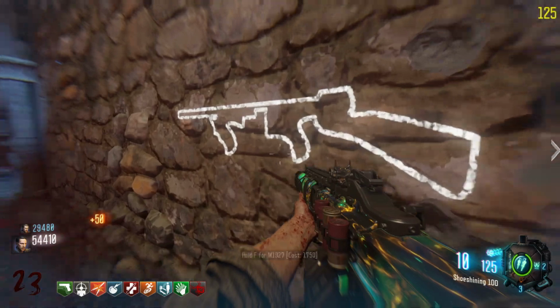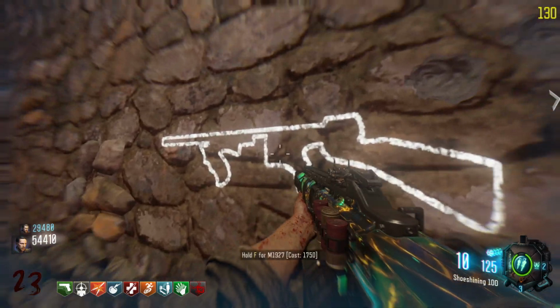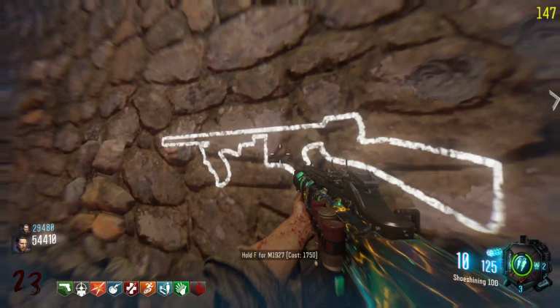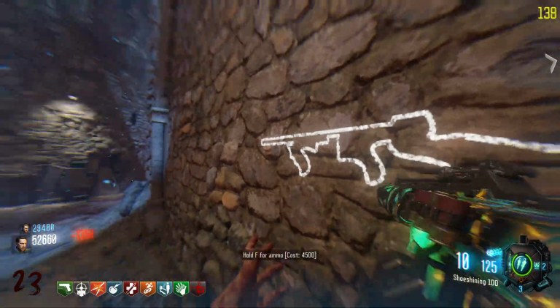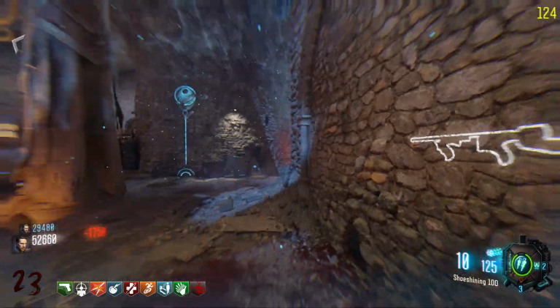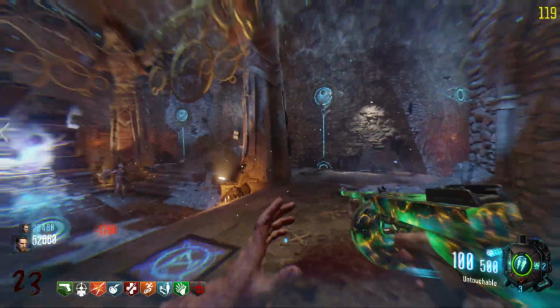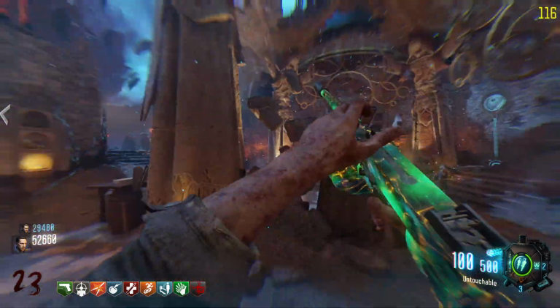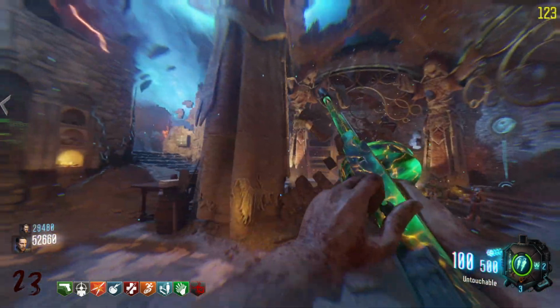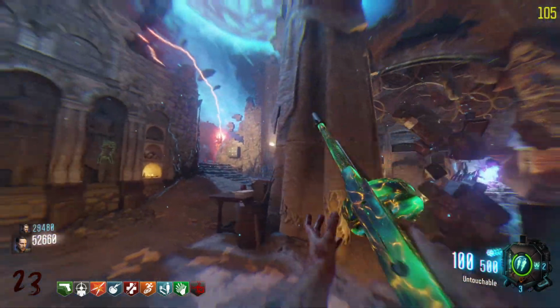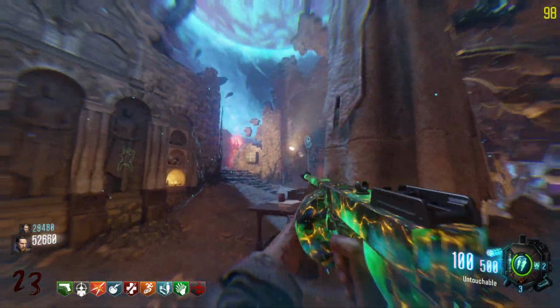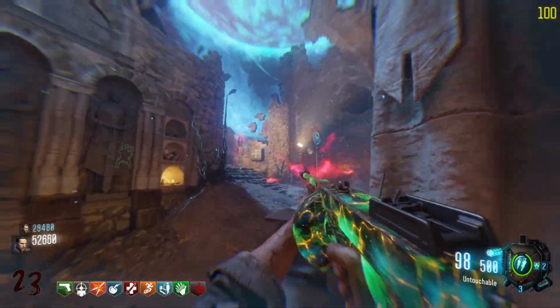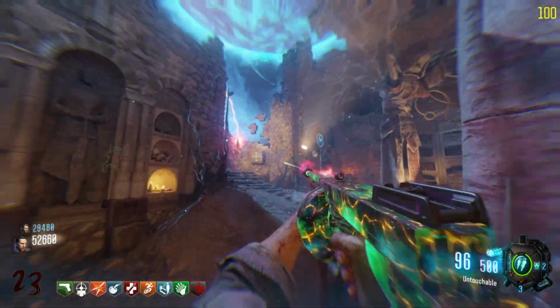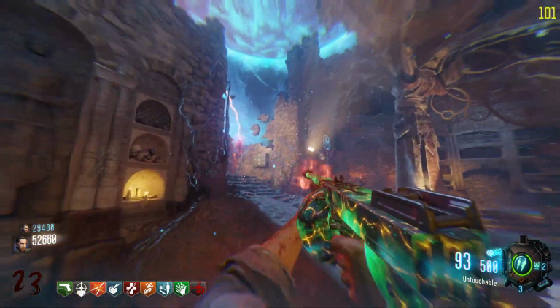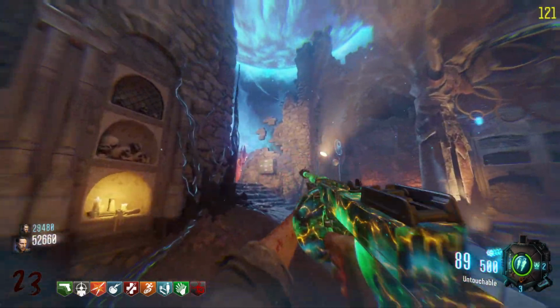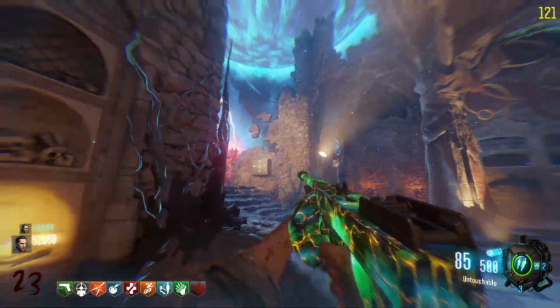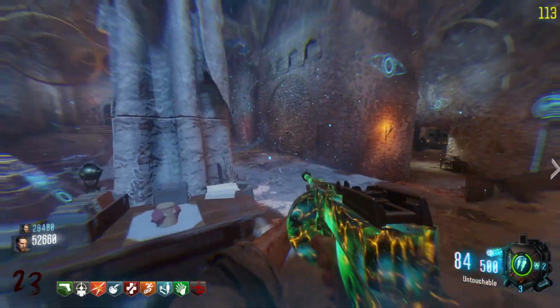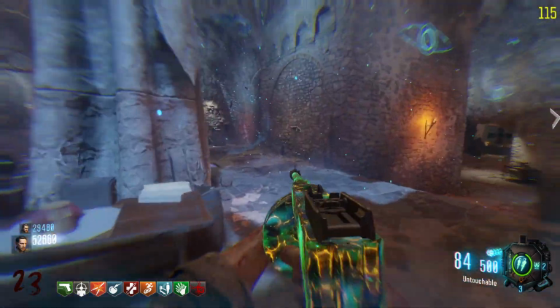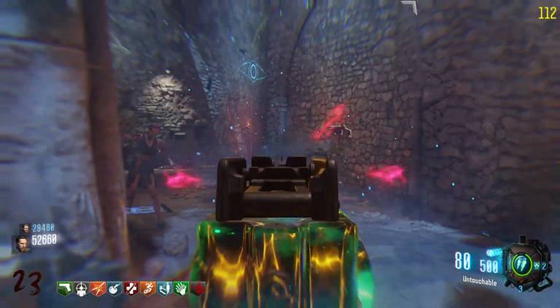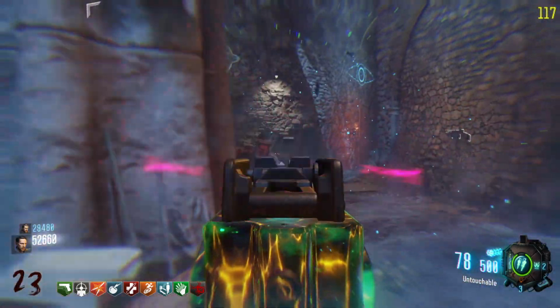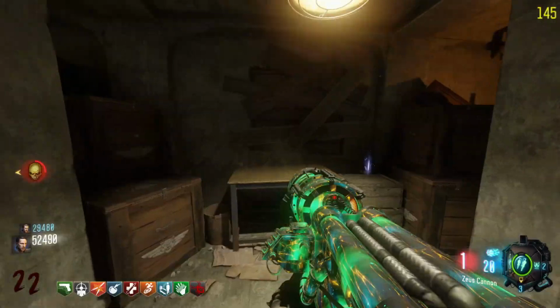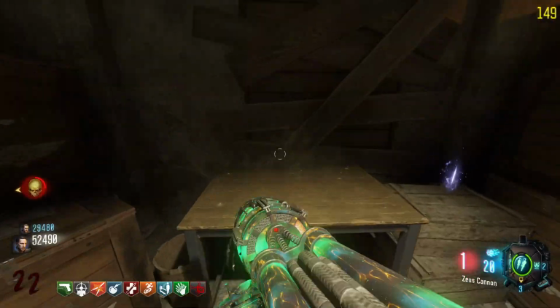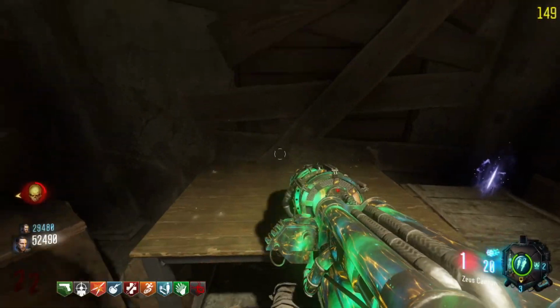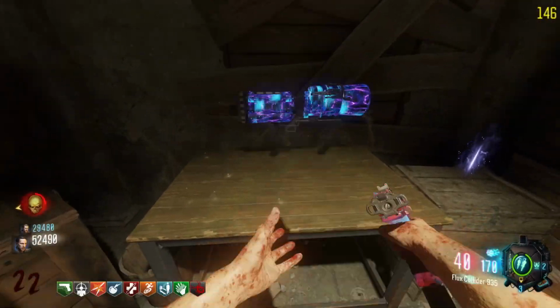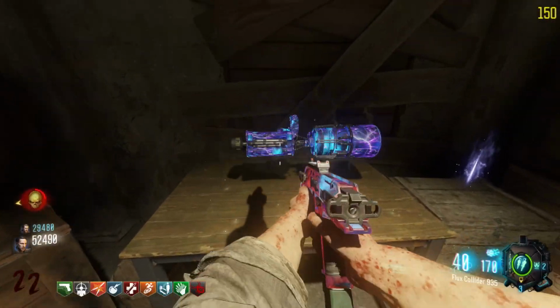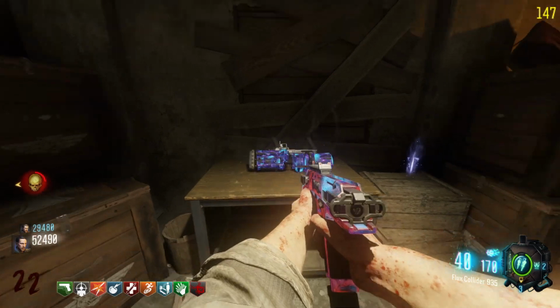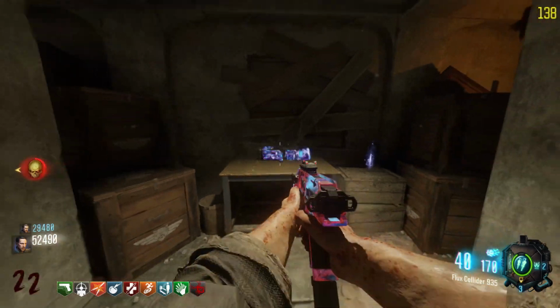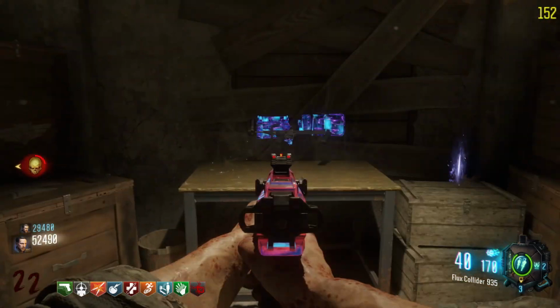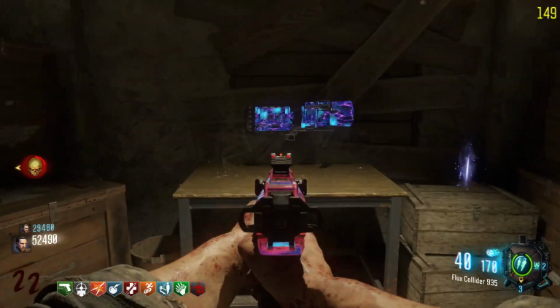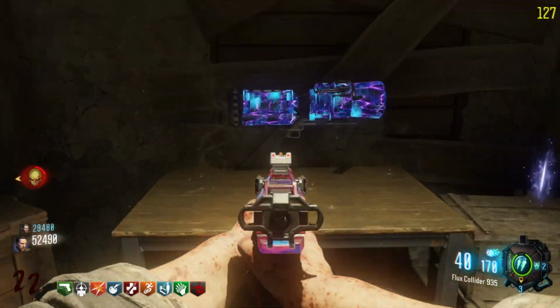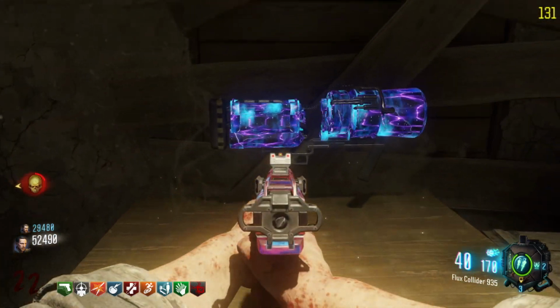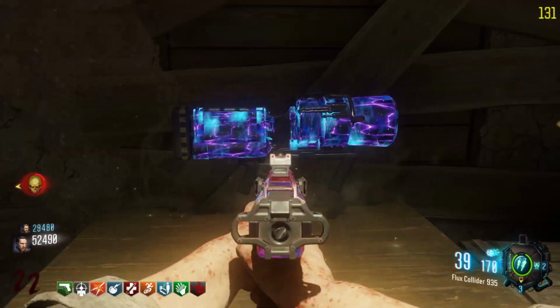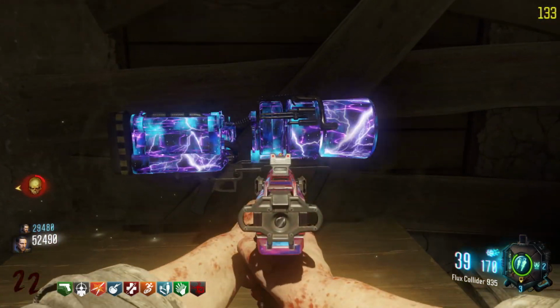In this video I'm going to be showing you how to unlock the M1927 wall buy, also known as the Tommy Gun, and unlock the weapons trade table in Black Ops 3 Revelations.